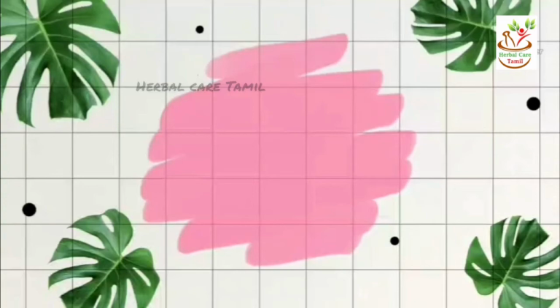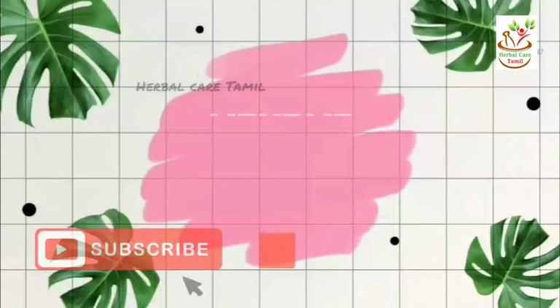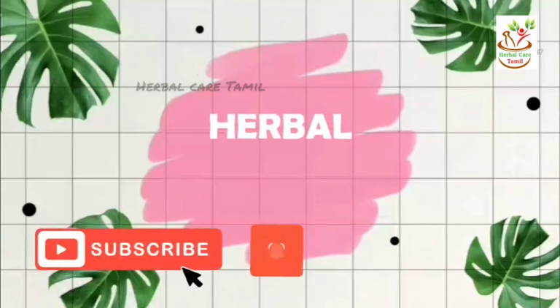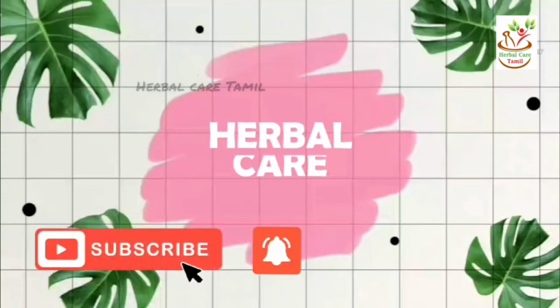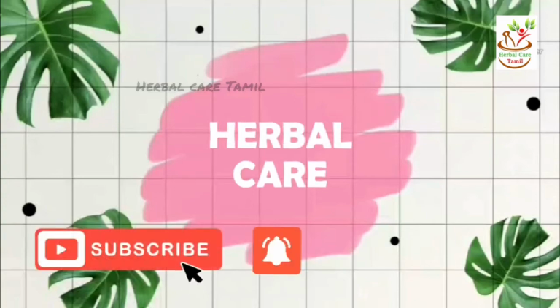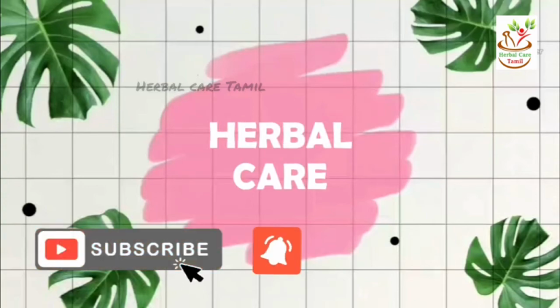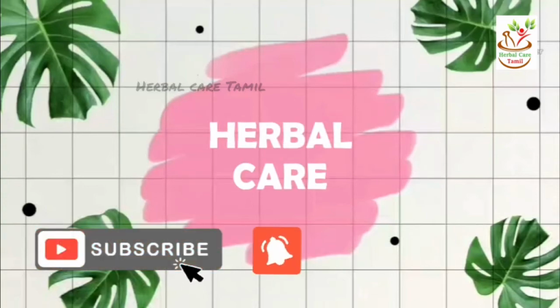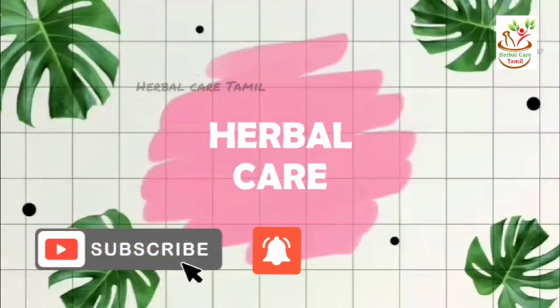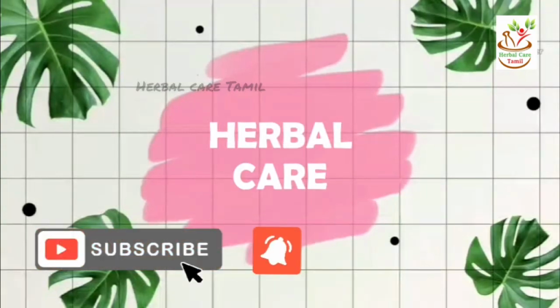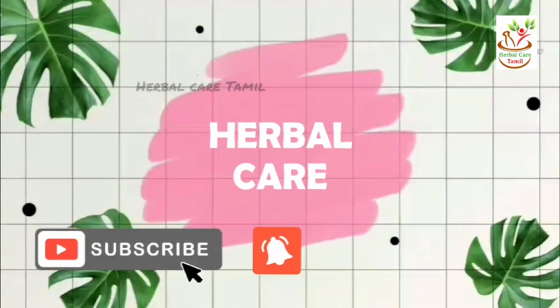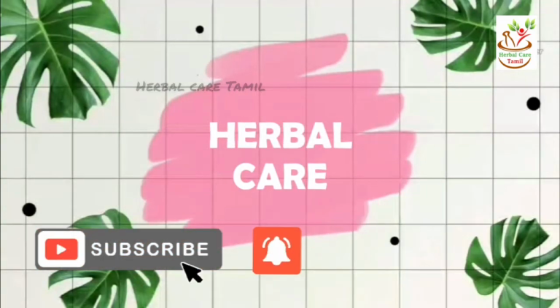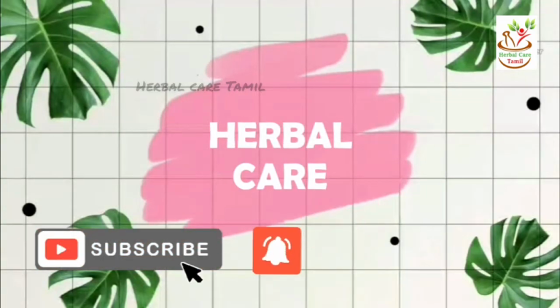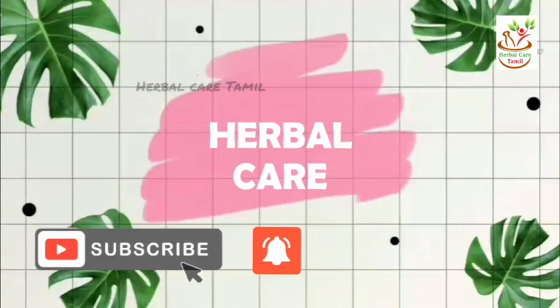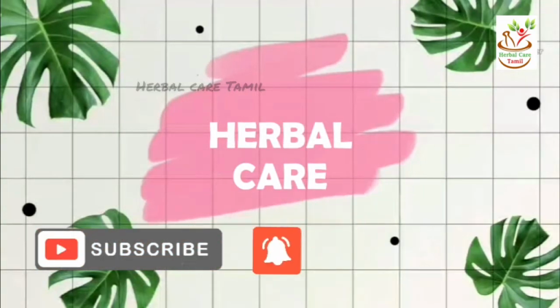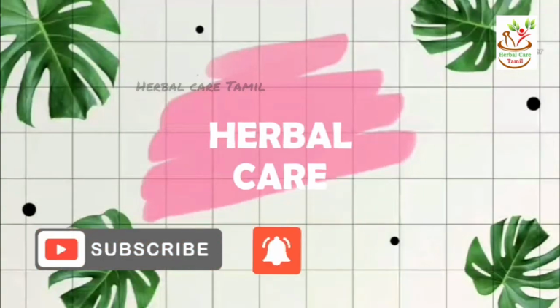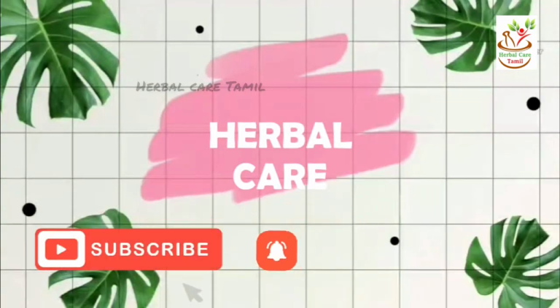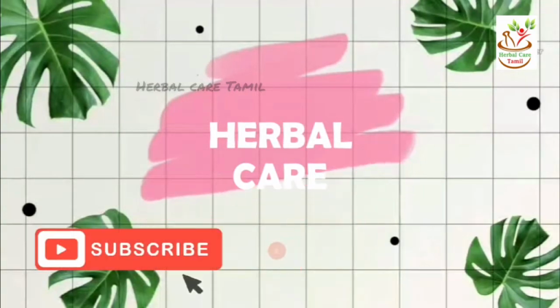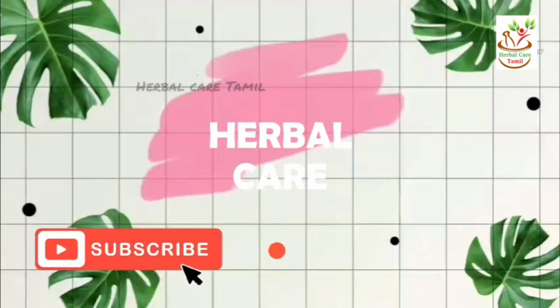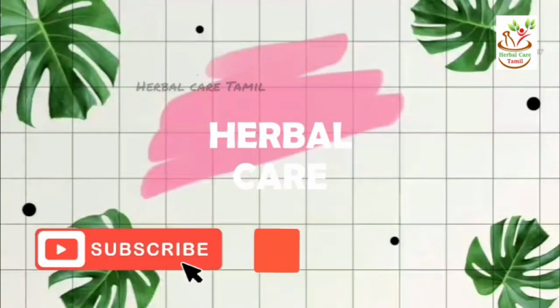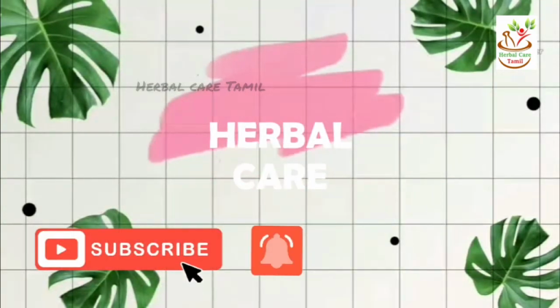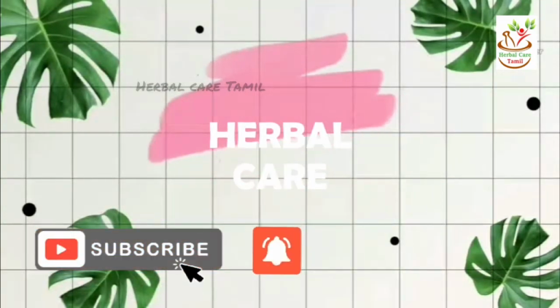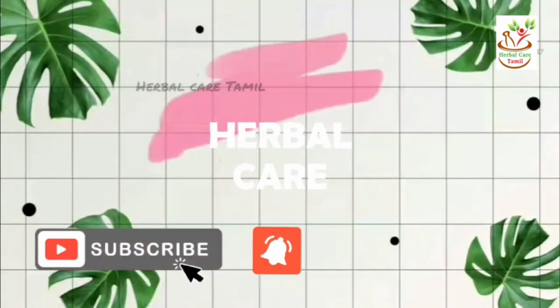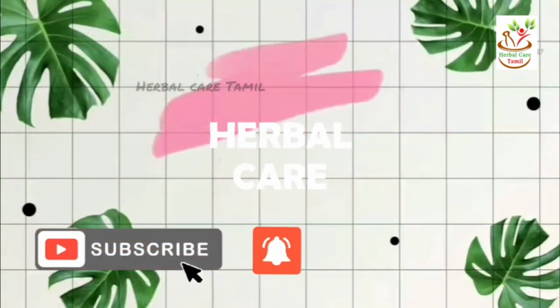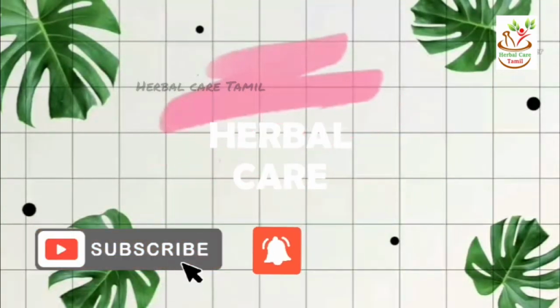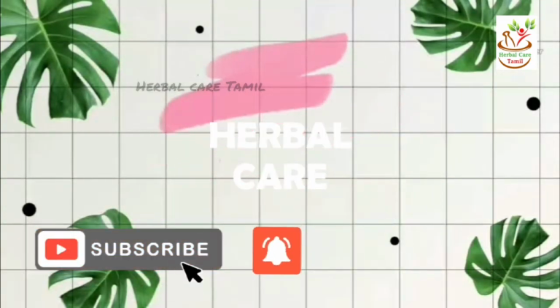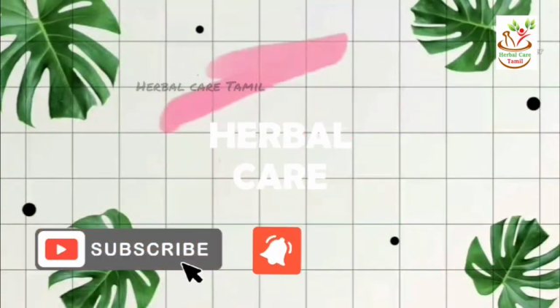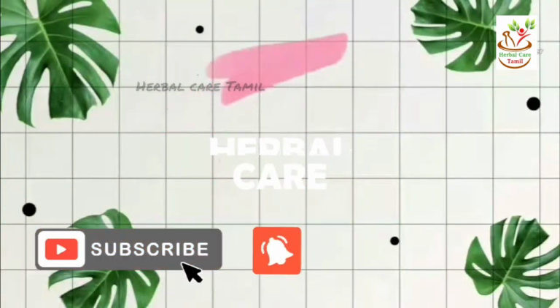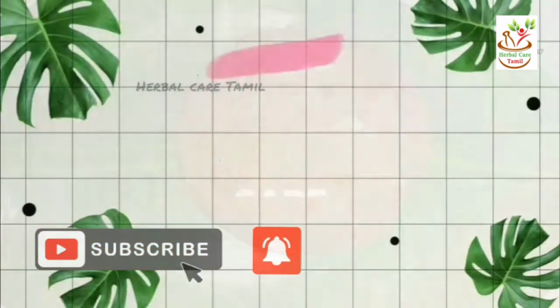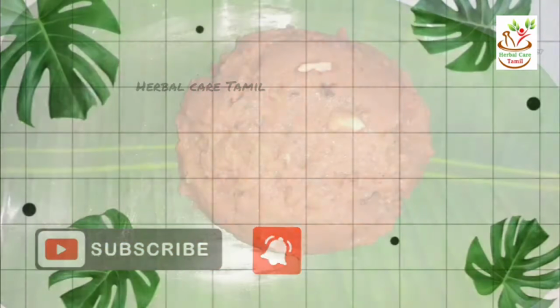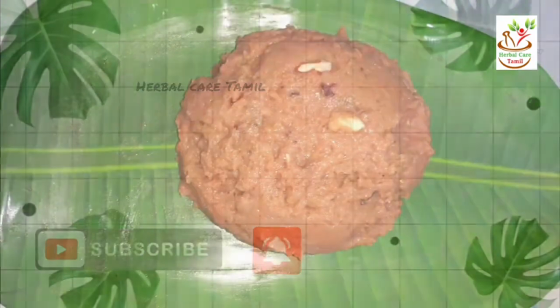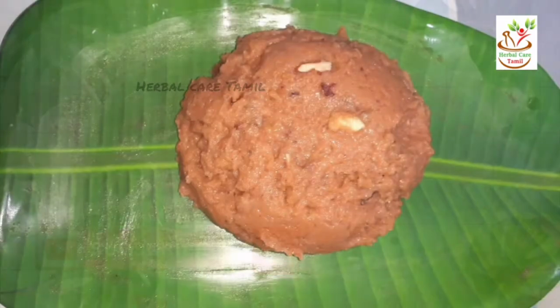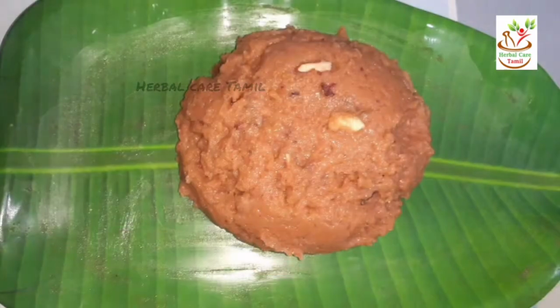Asalaamu alaikum, welcome to Herbal Care. In our video,